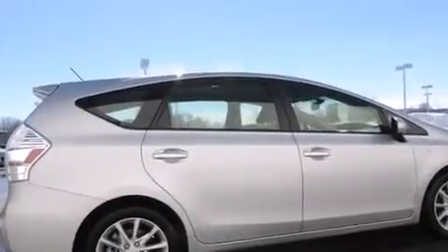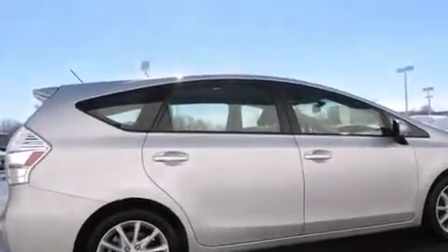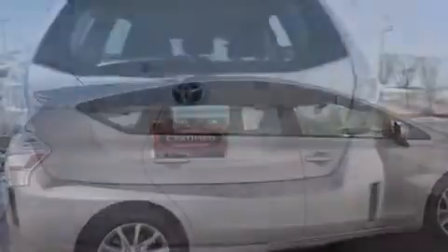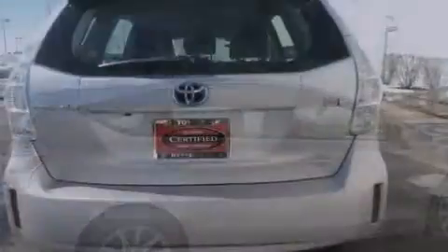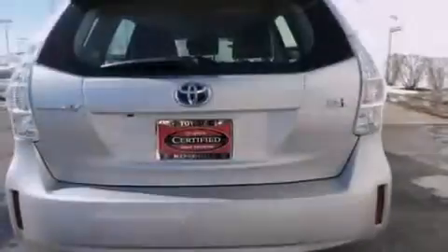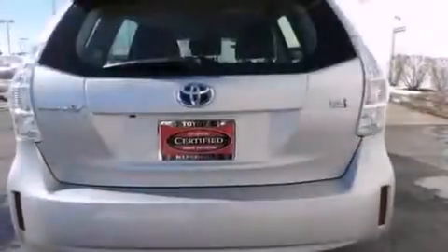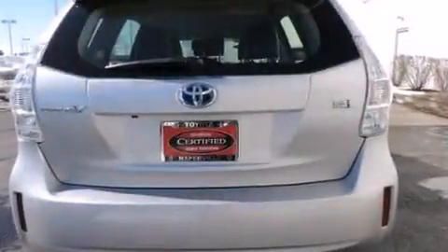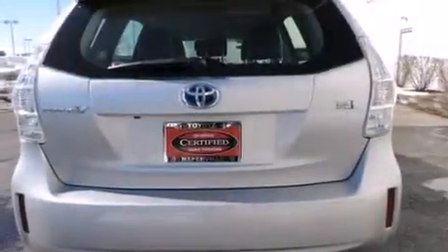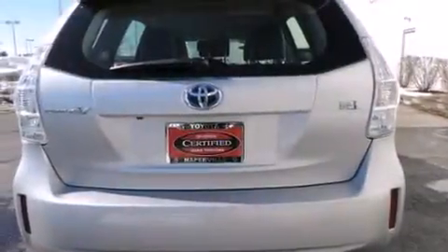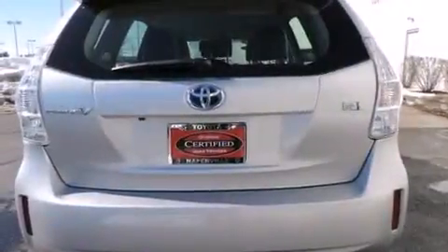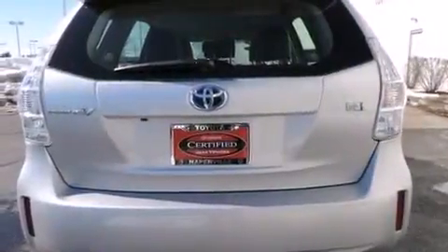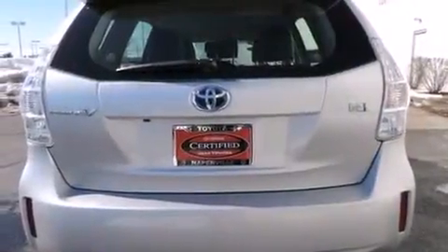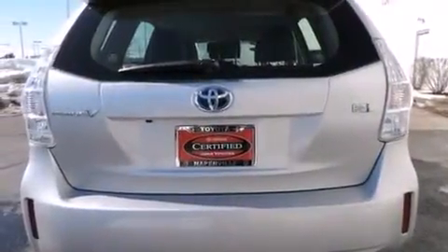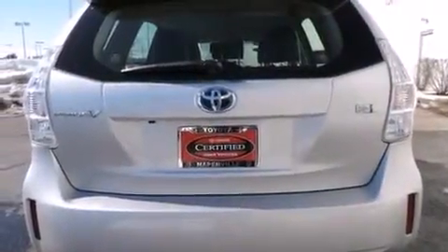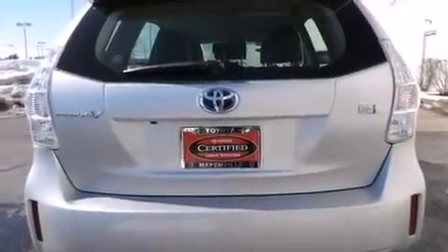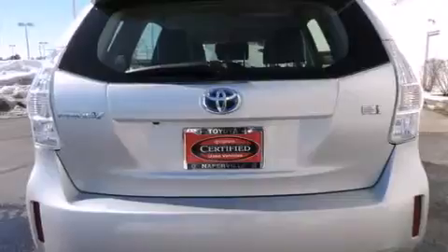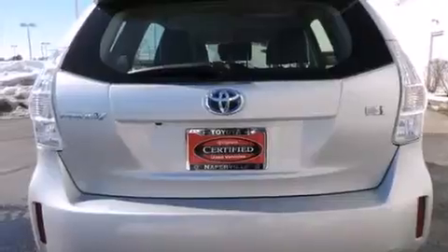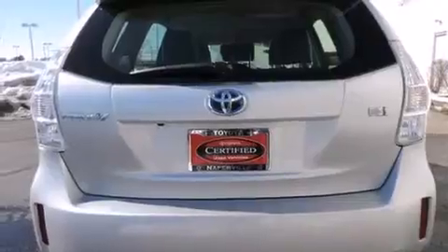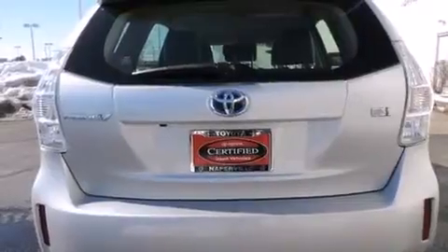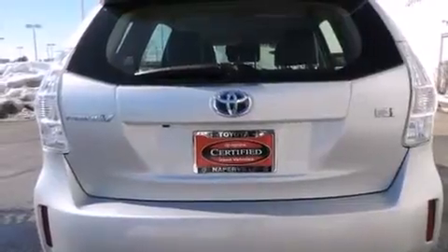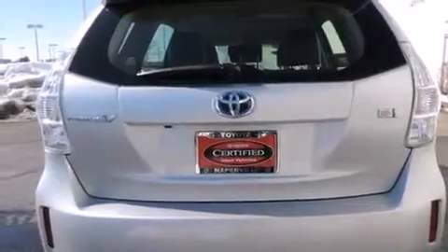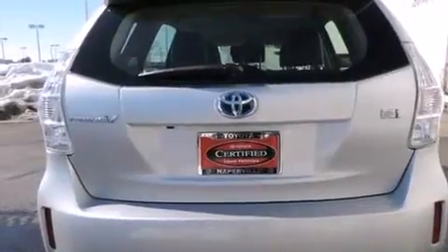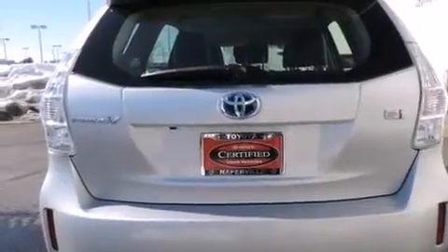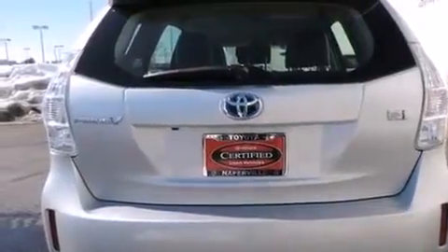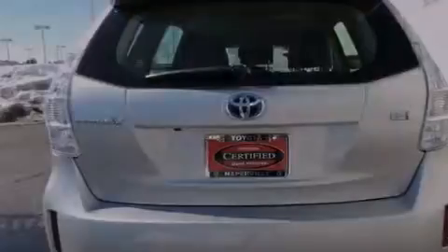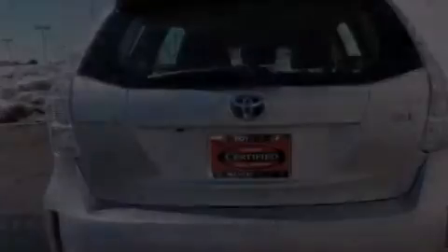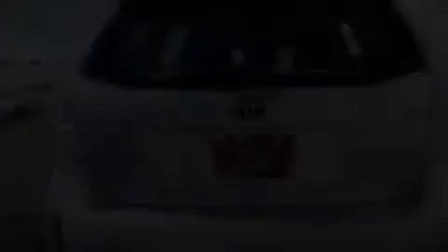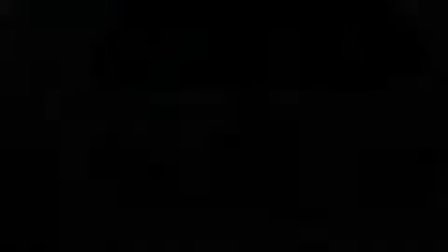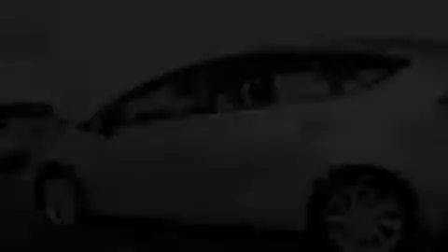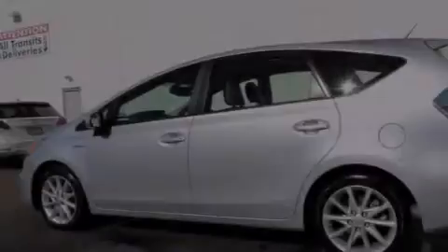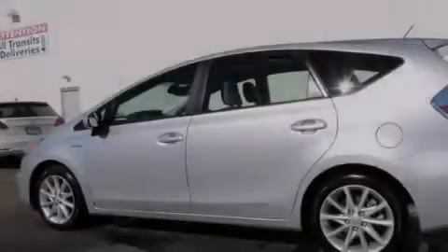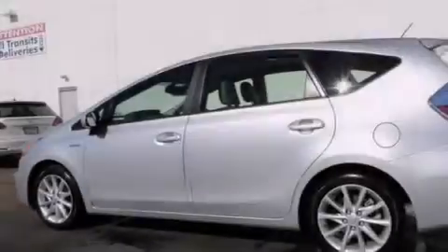Air conditioning with automatic climate control, a split folding rear seat, cruise control, and an auto dimming rear view mirror.